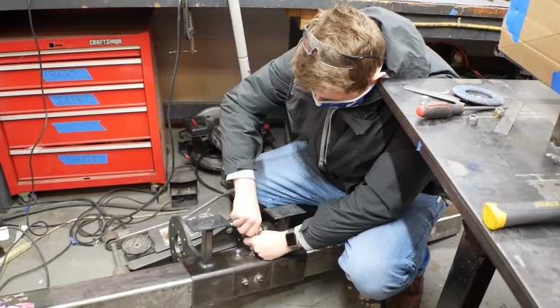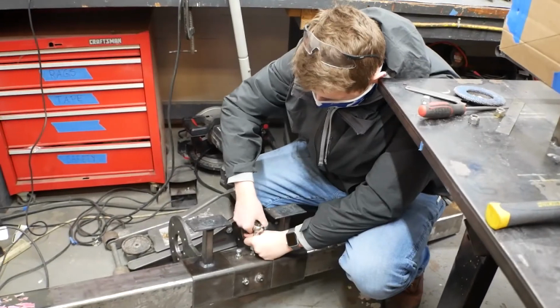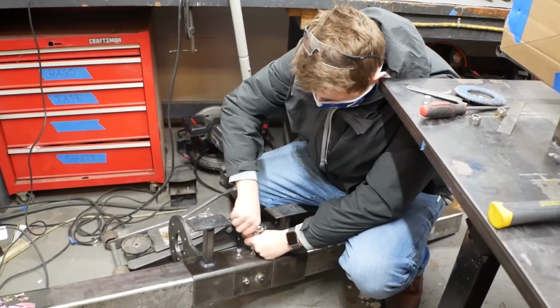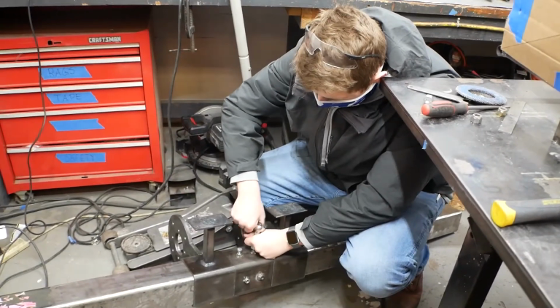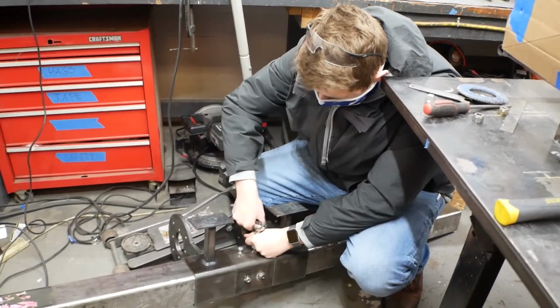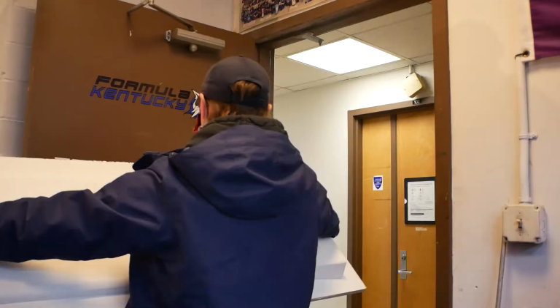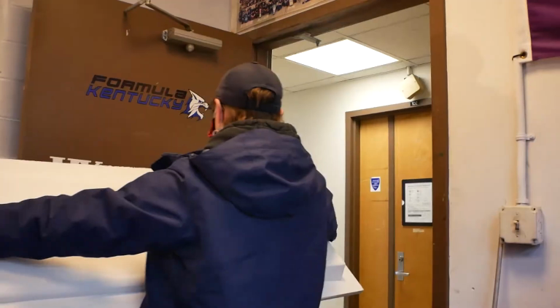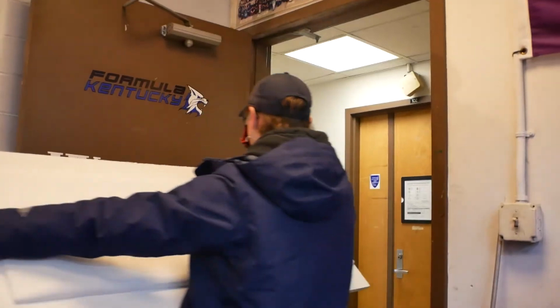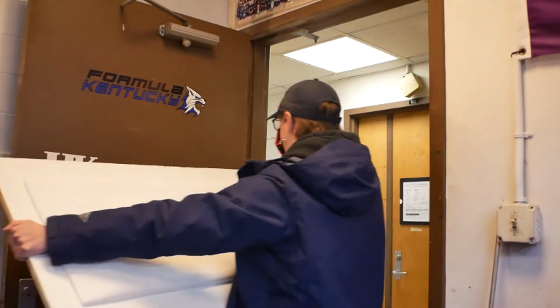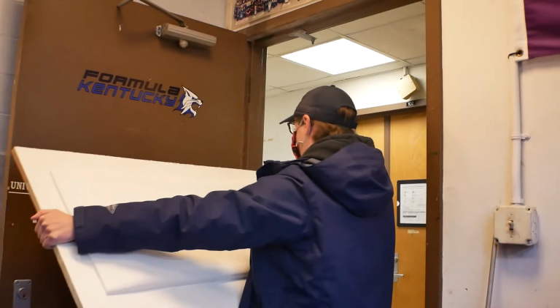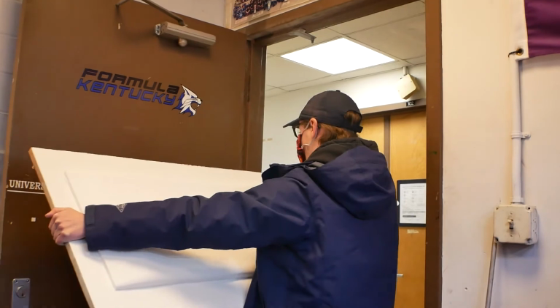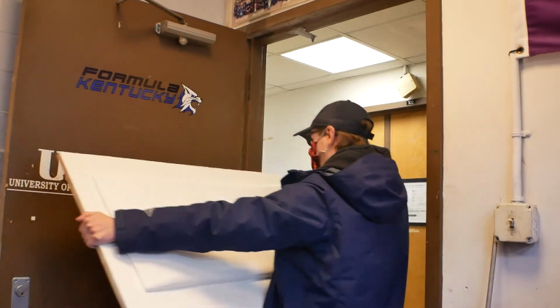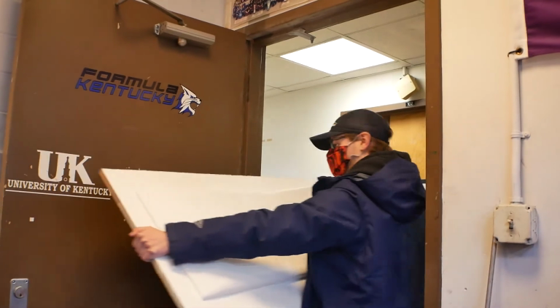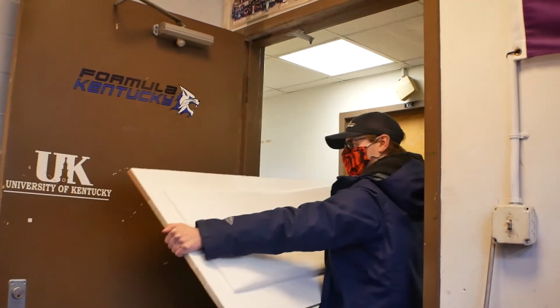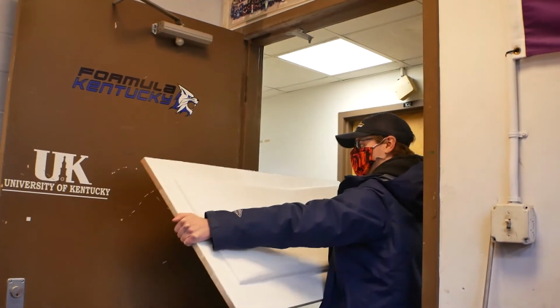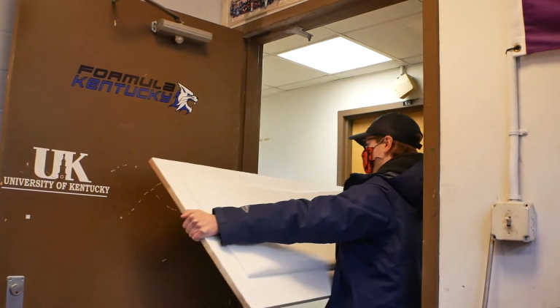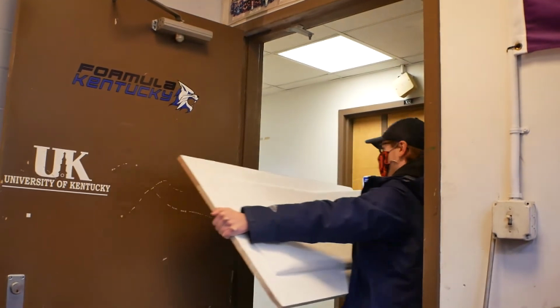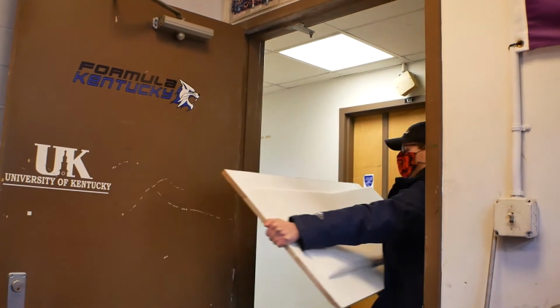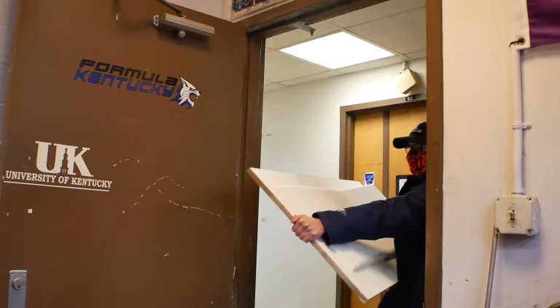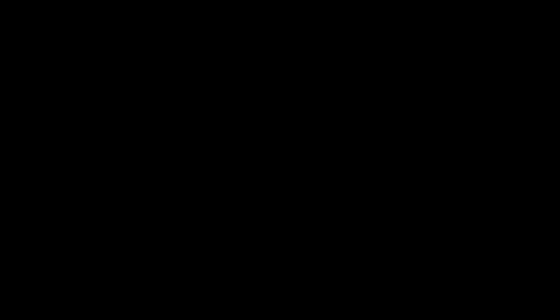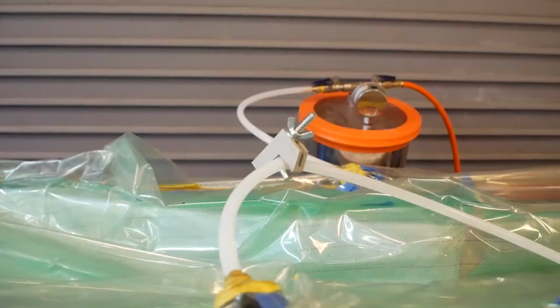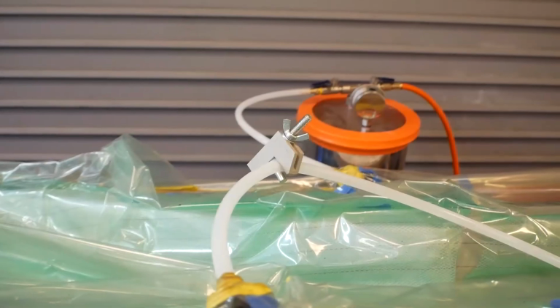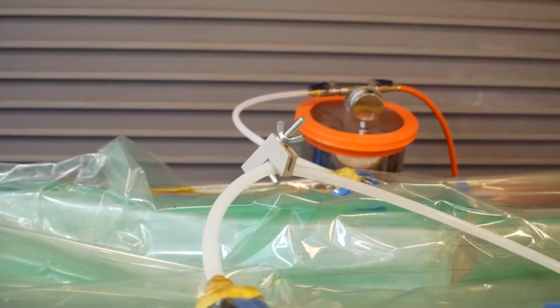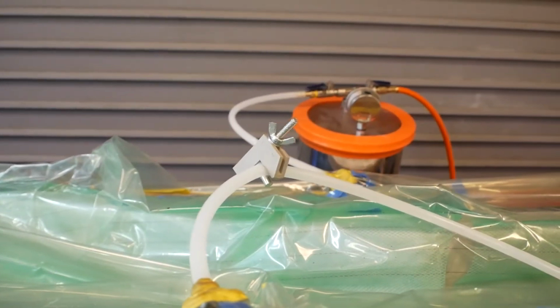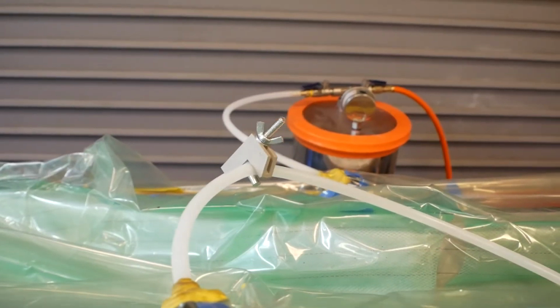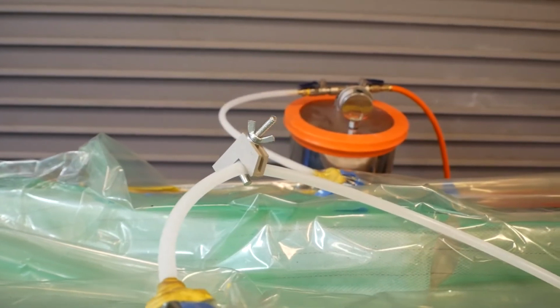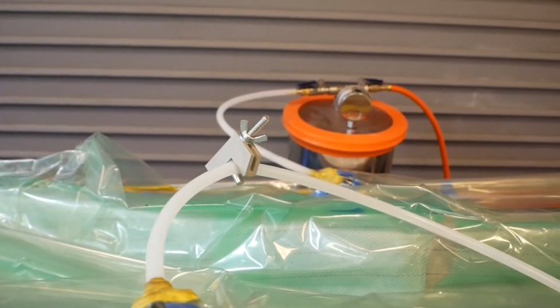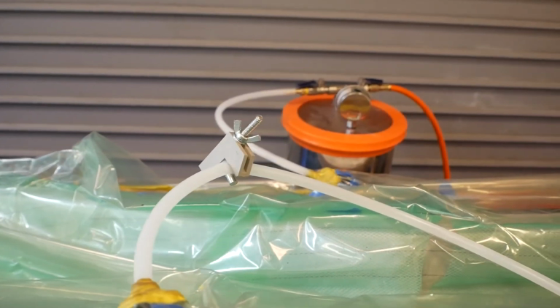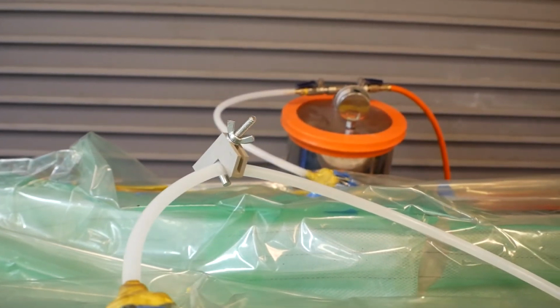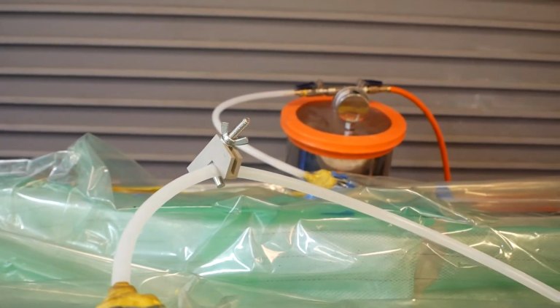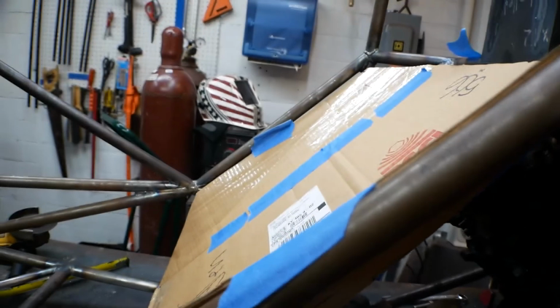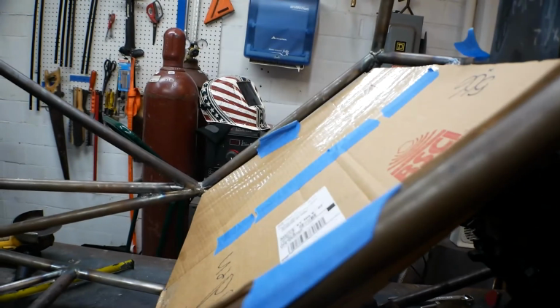Here in the garage we do most, if not all, of our manufacturing of the car, whether it's for the chassis, aero, powertrain, or suspension.